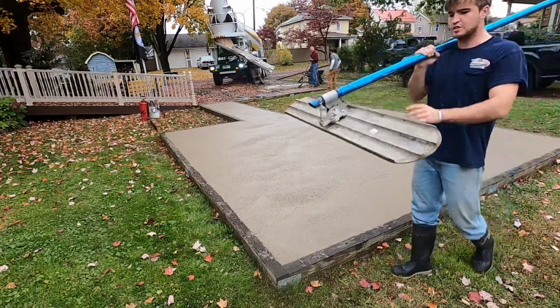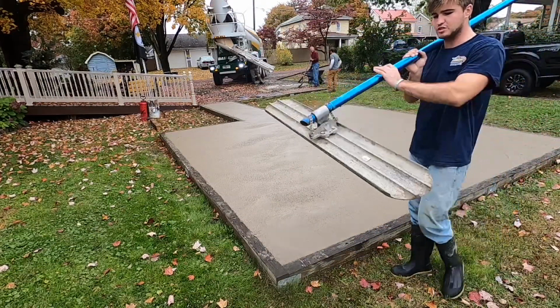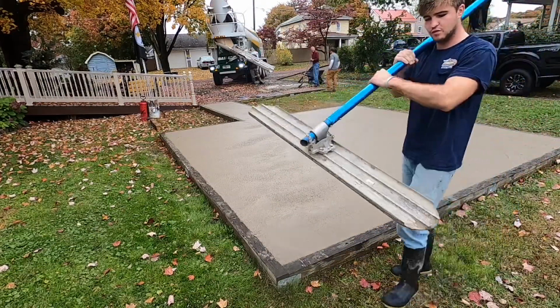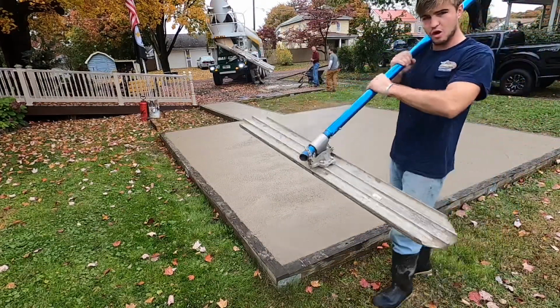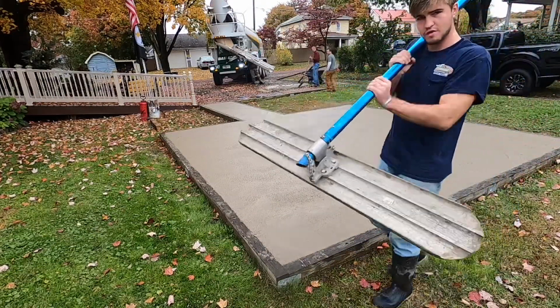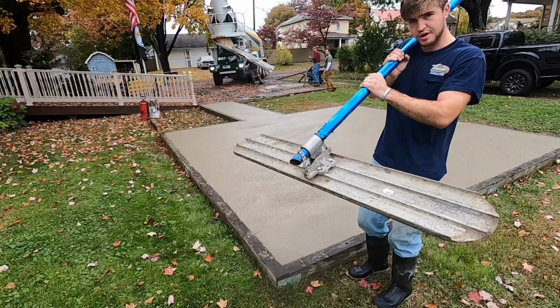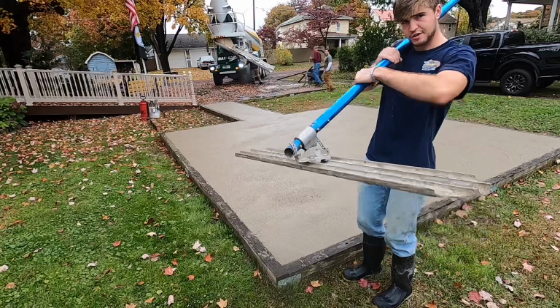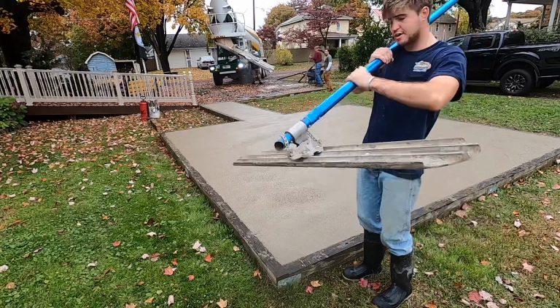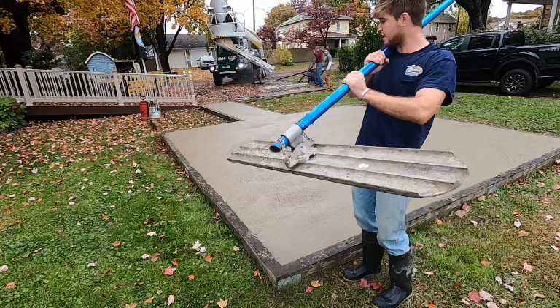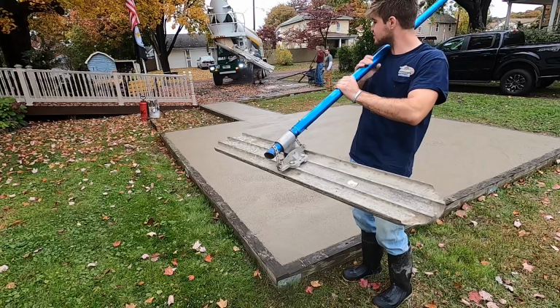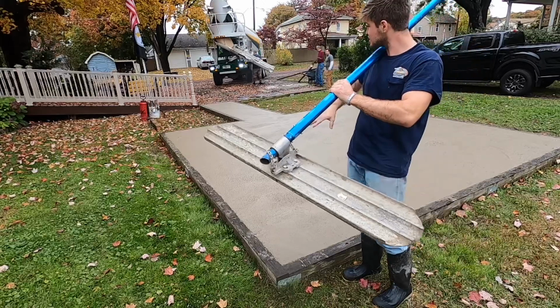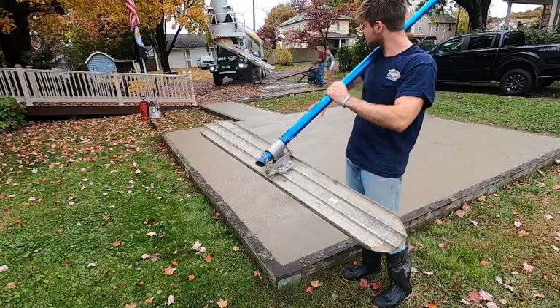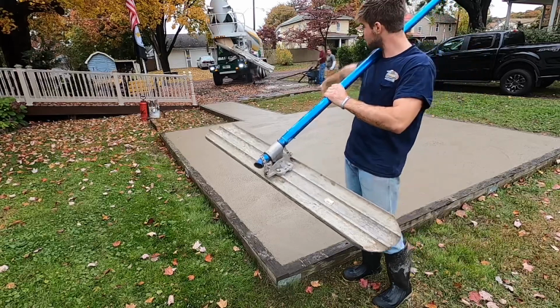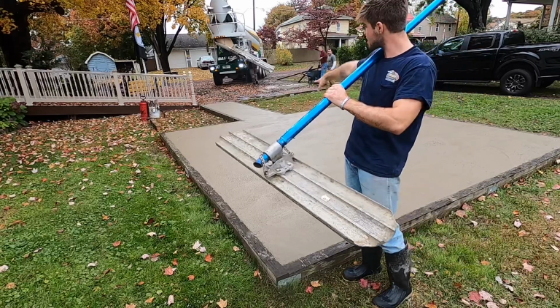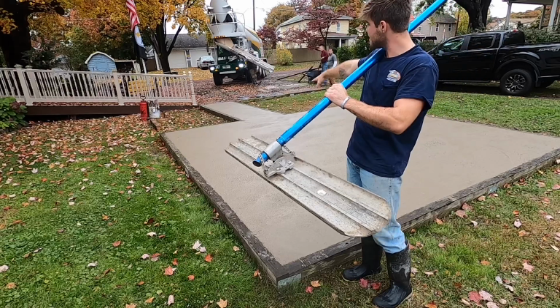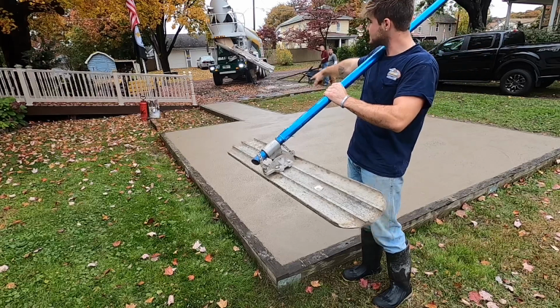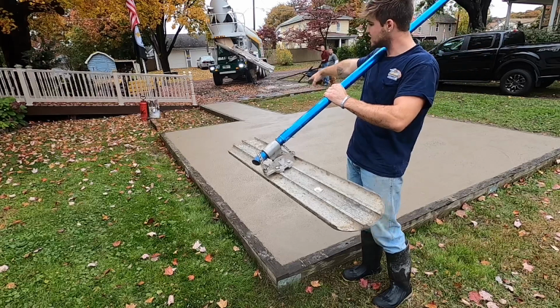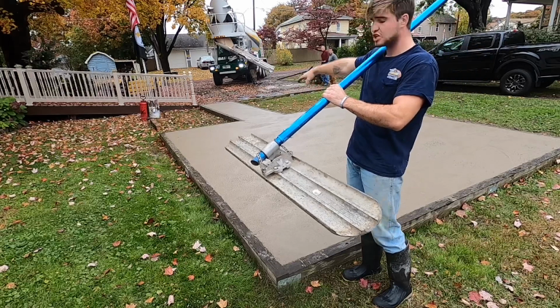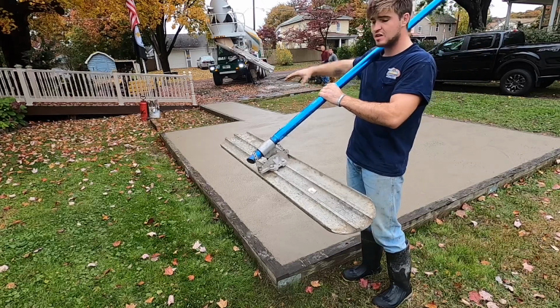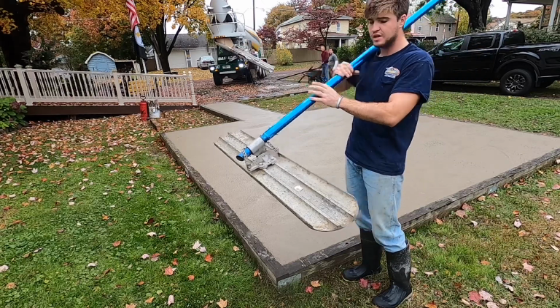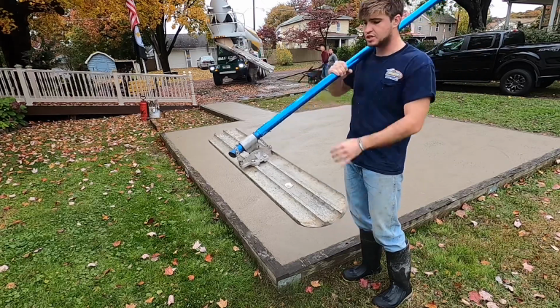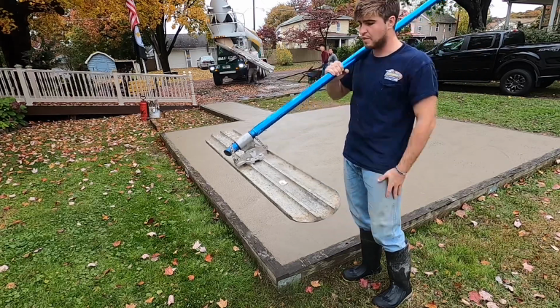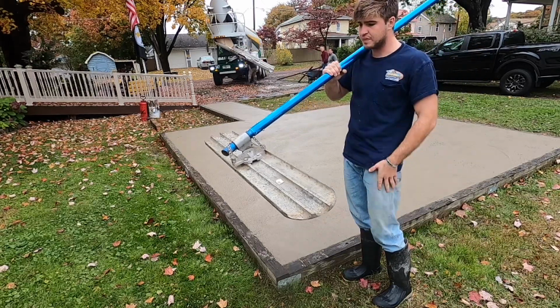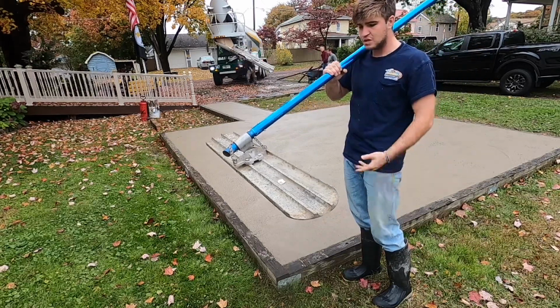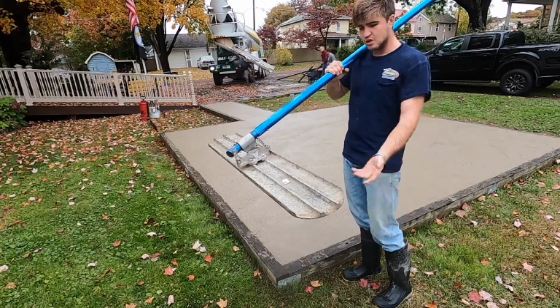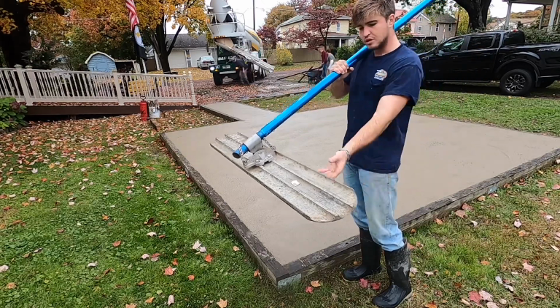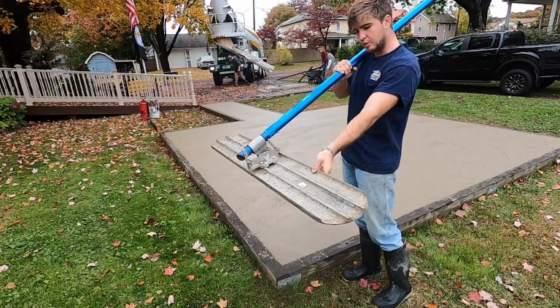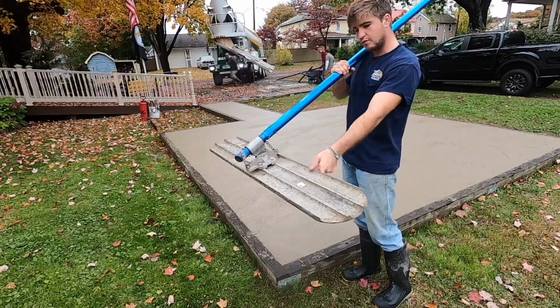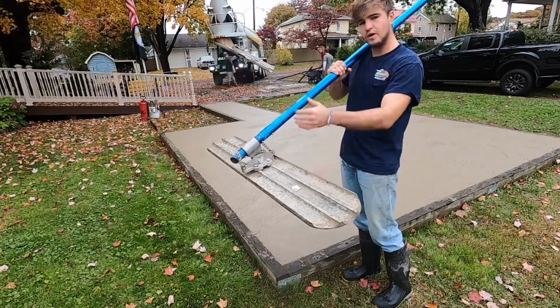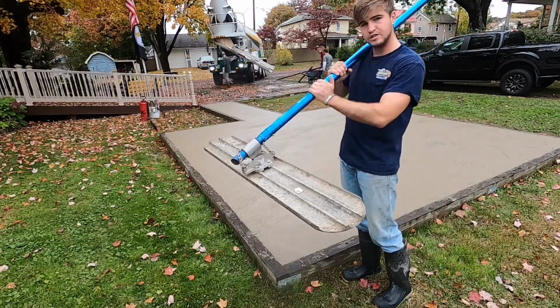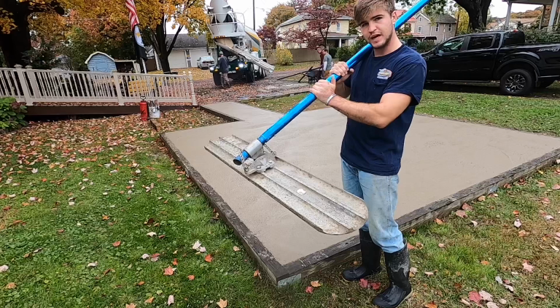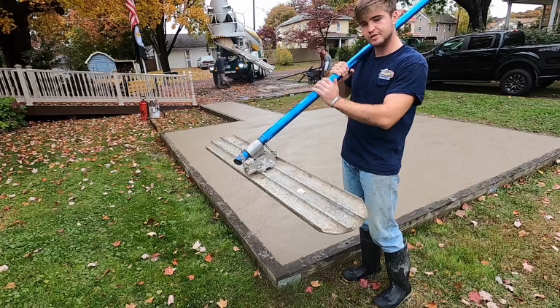So this is a bull float for concrete, right? This is after you poured it, finished it. You need a bull float and some handles.